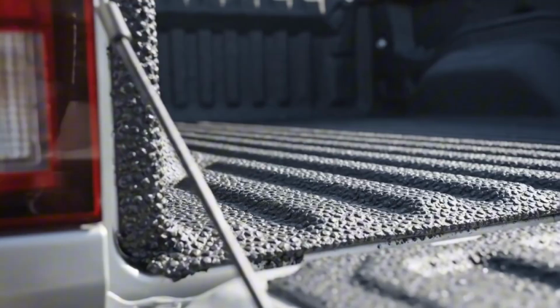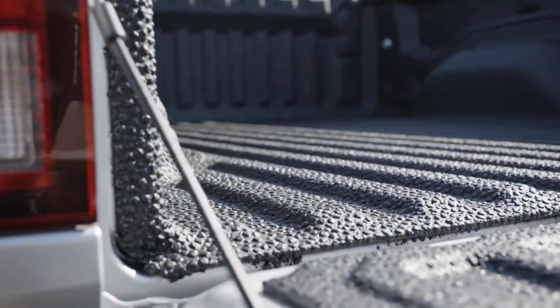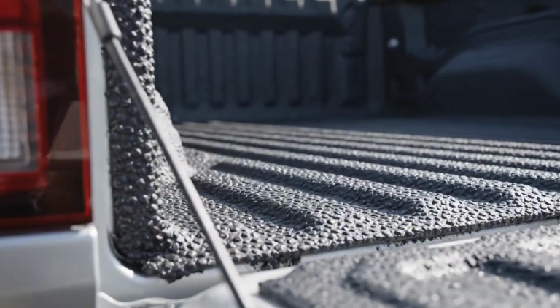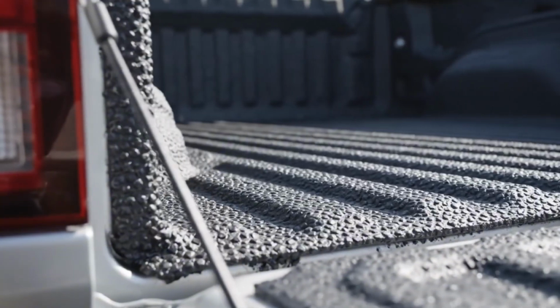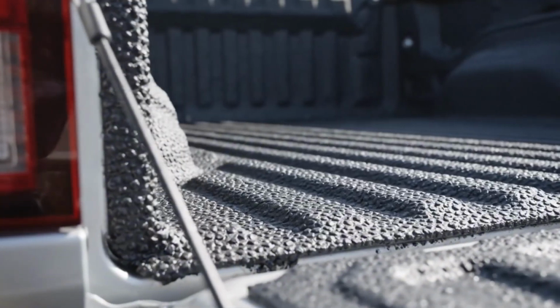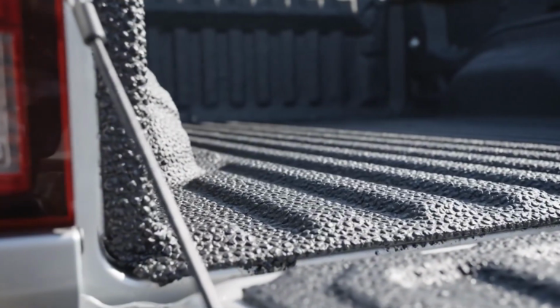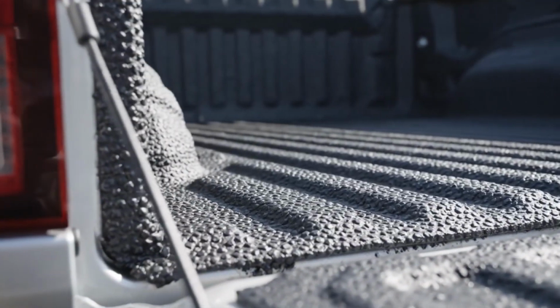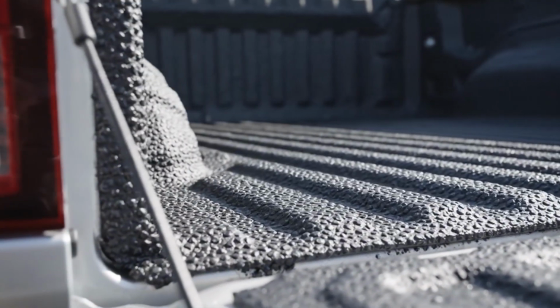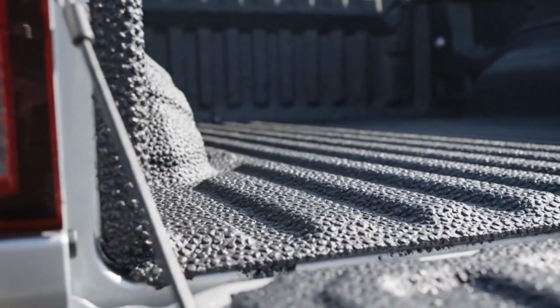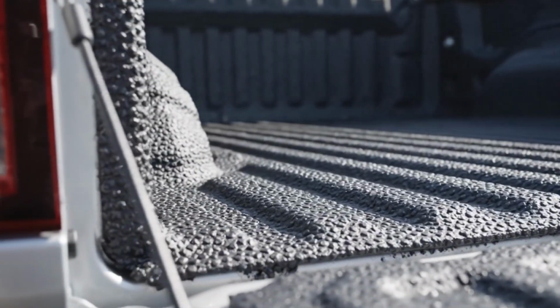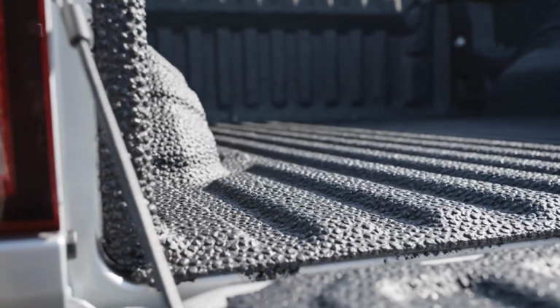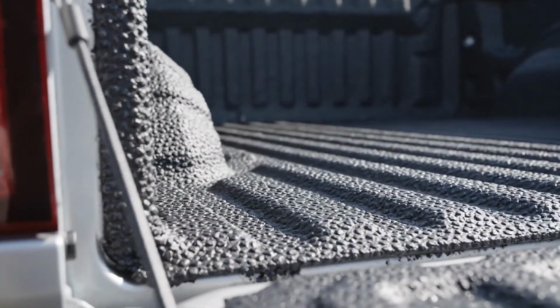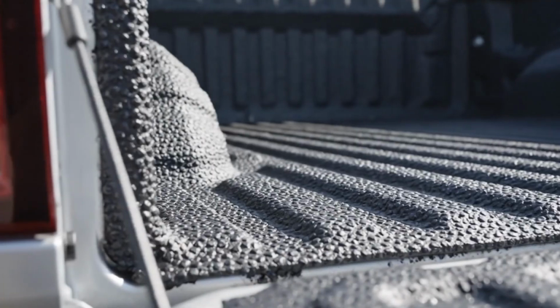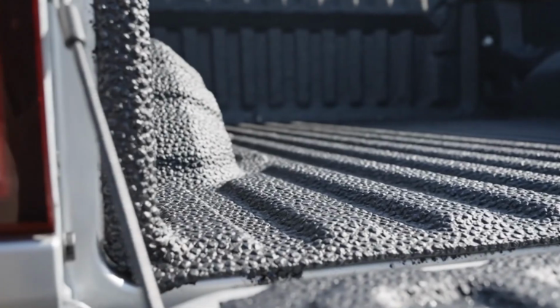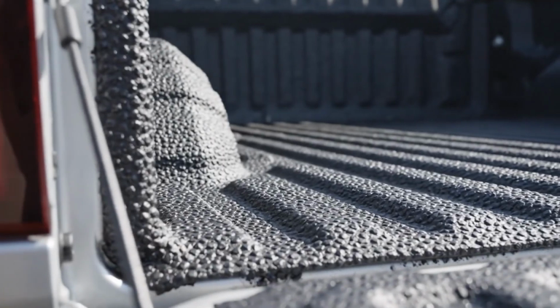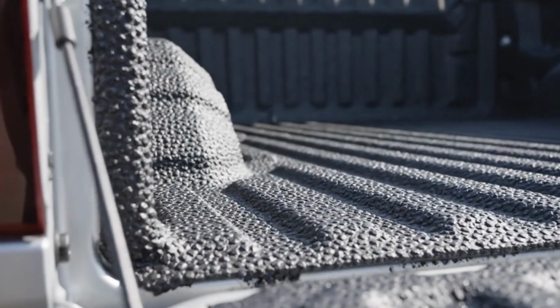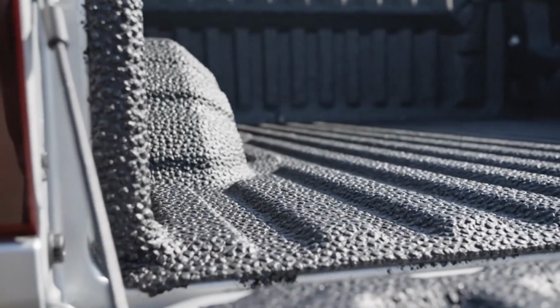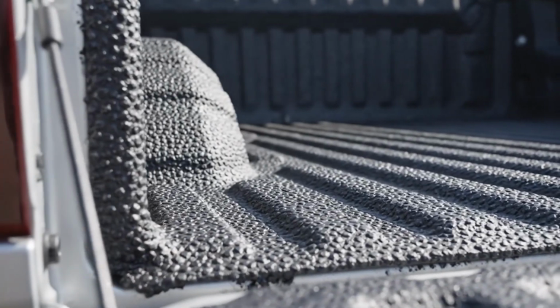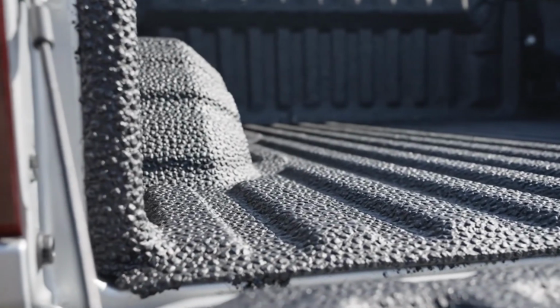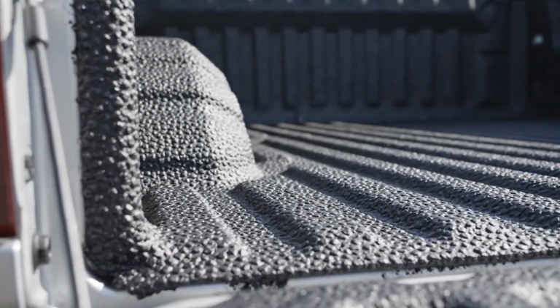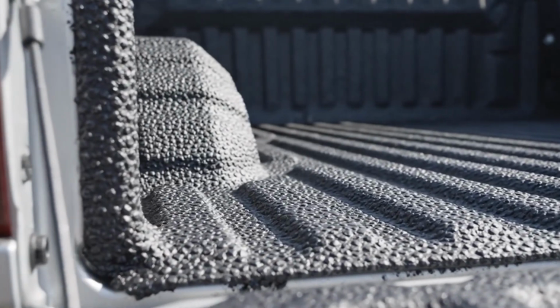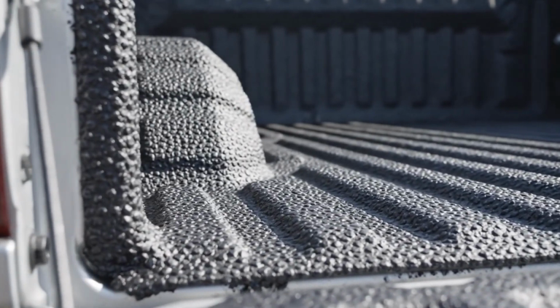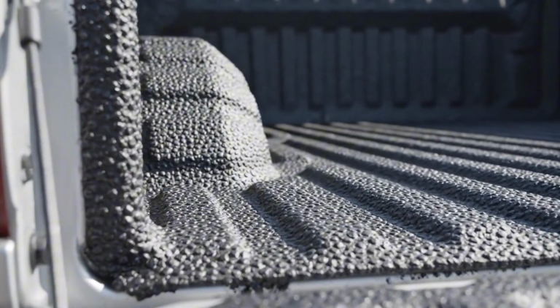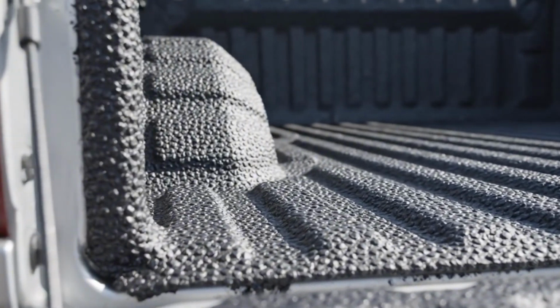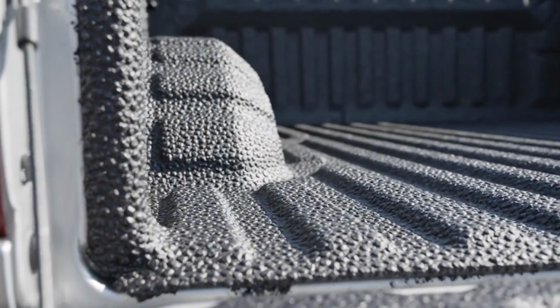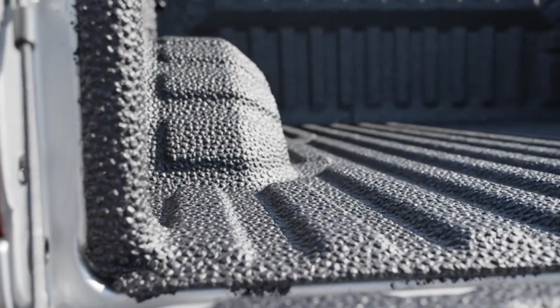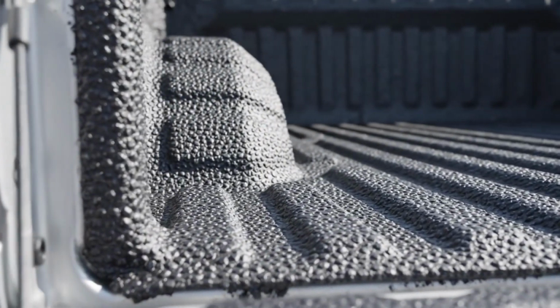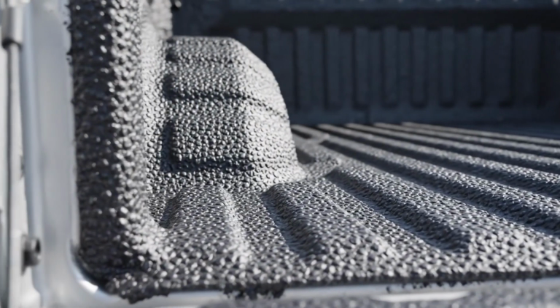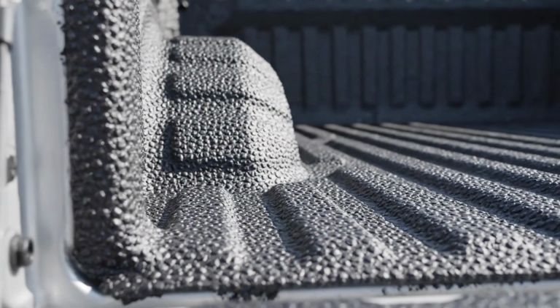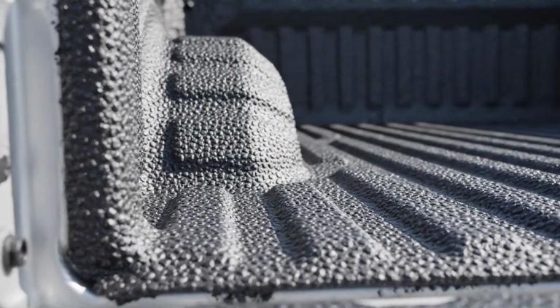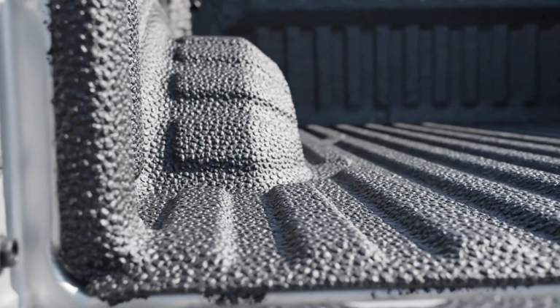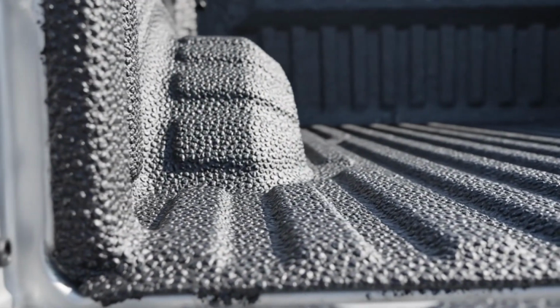The textured surface ensures a non-slip finish, protecting the aluminum bed material underneath.